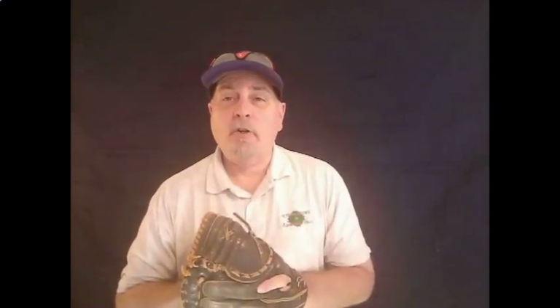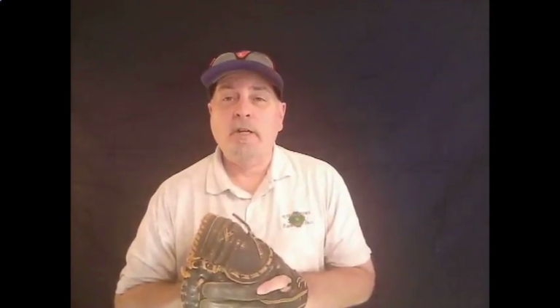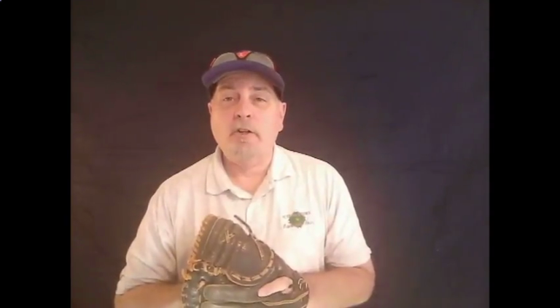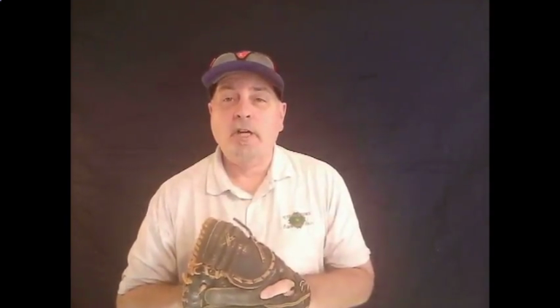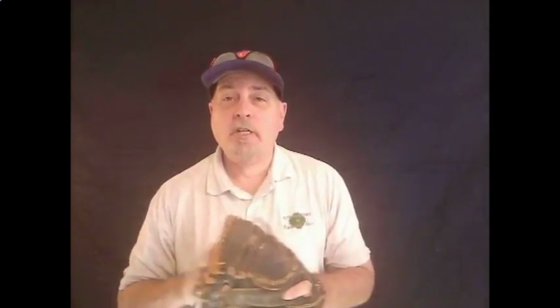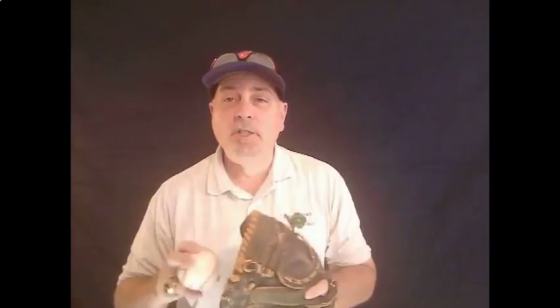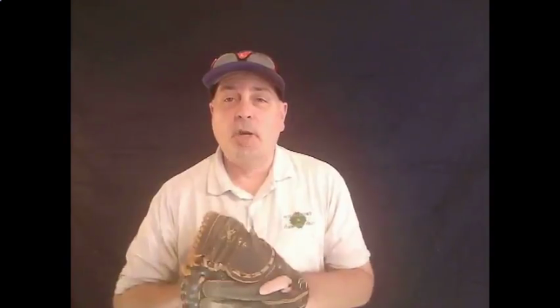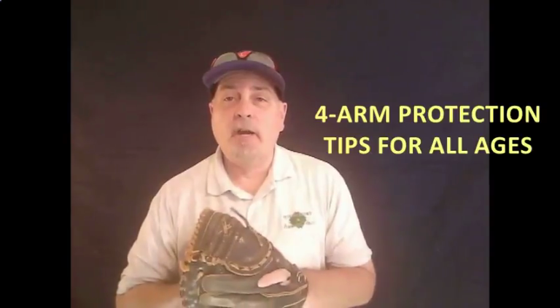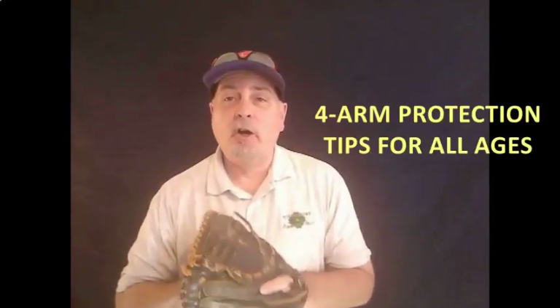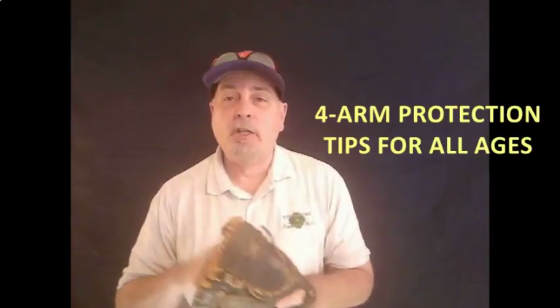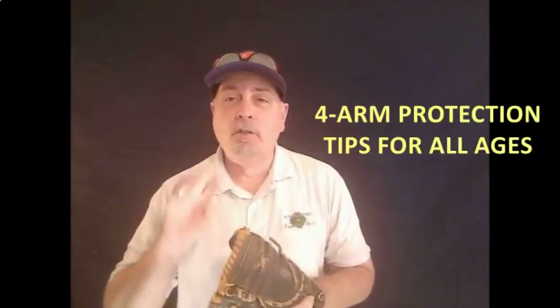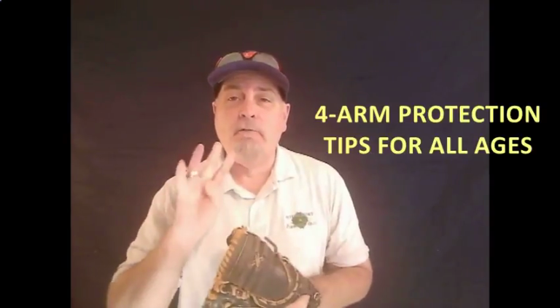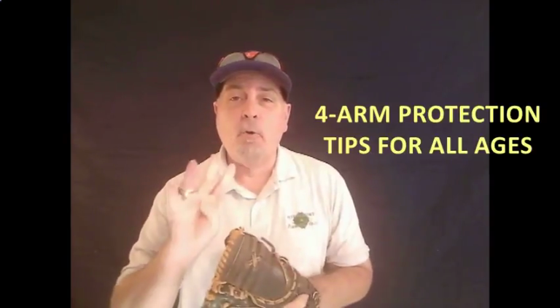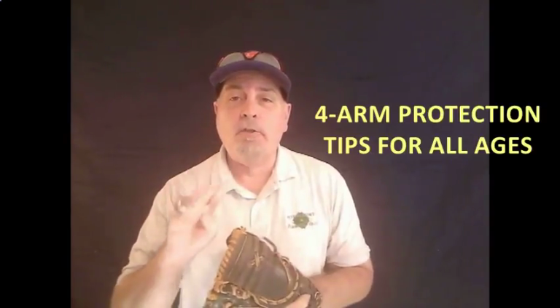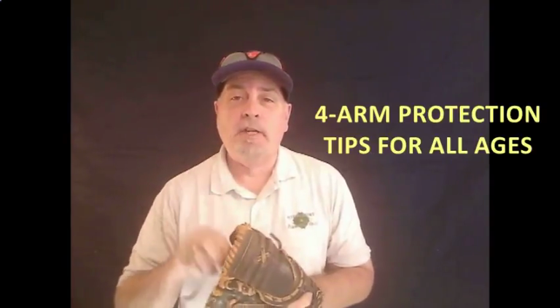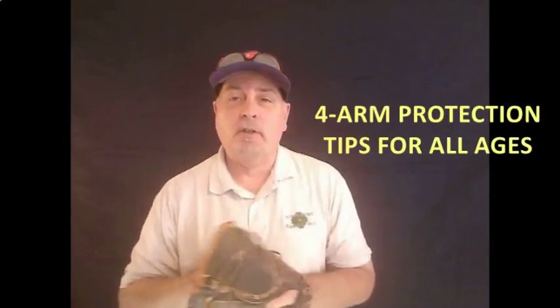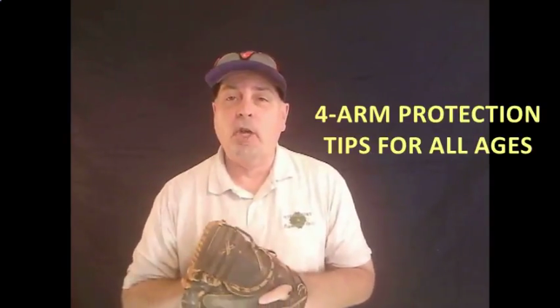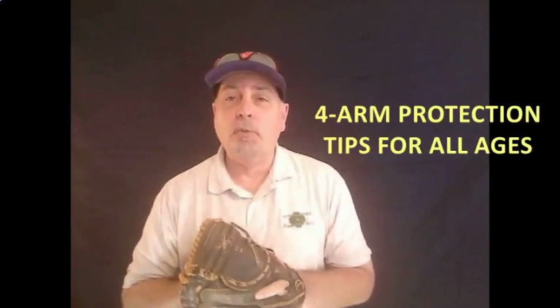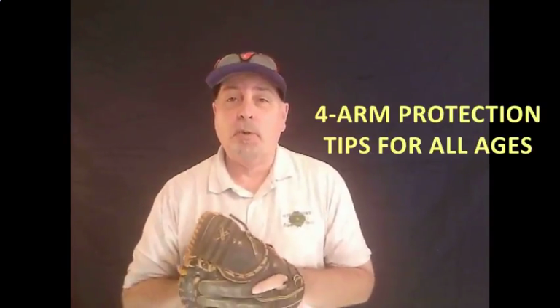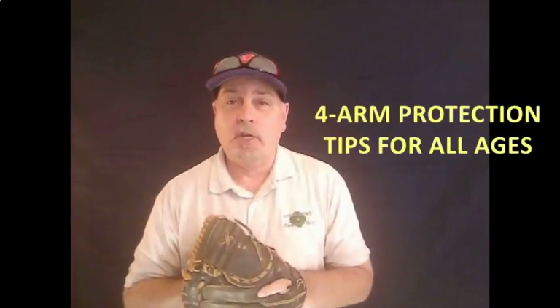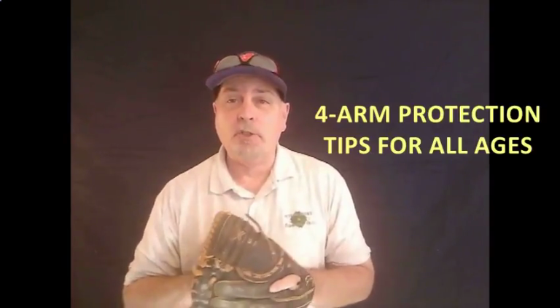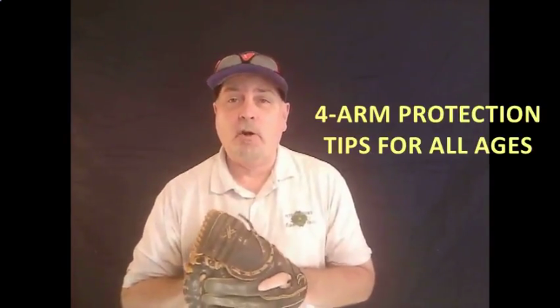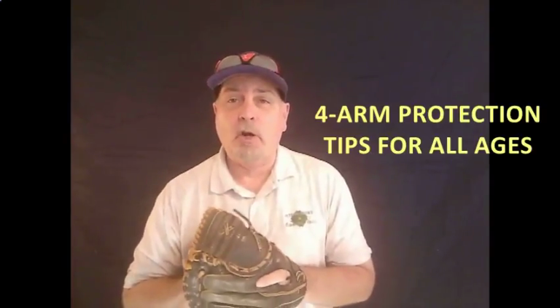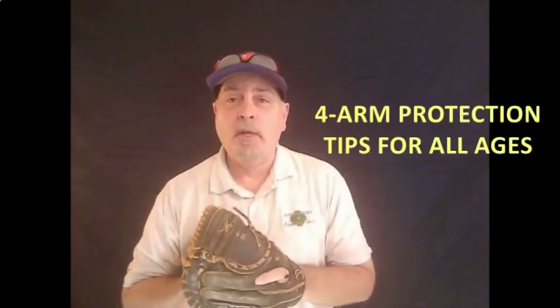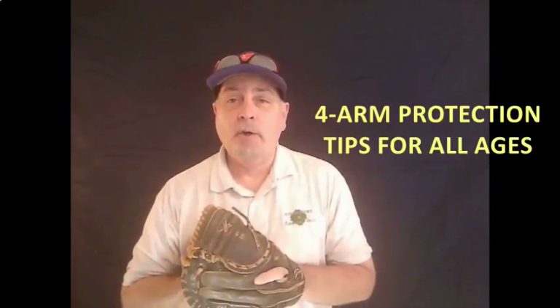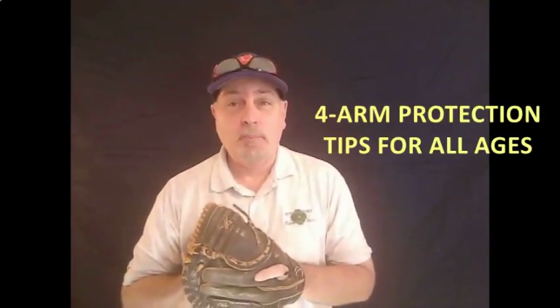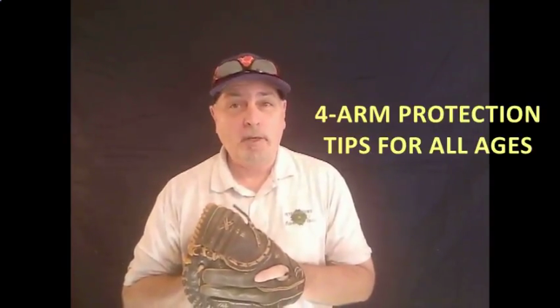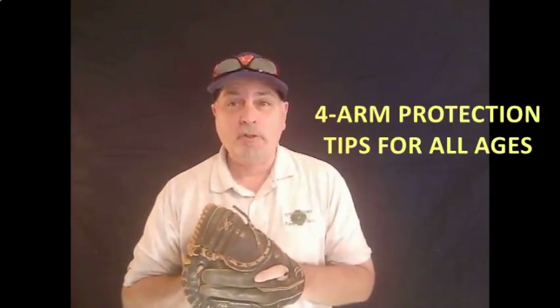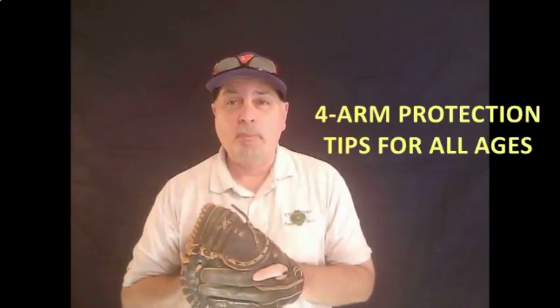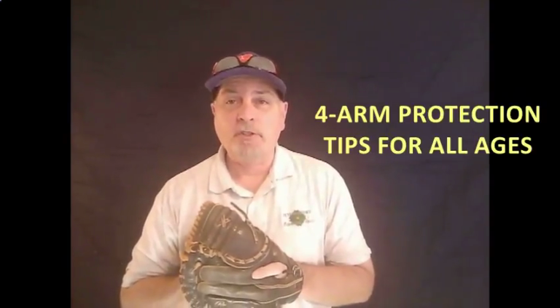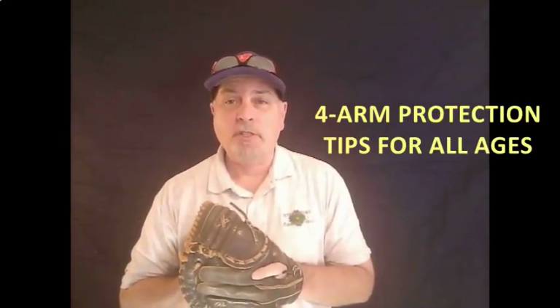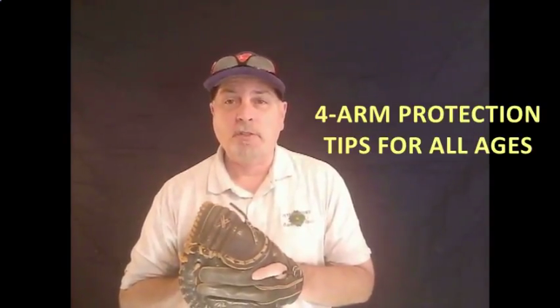Thanks for the great introduction. Let's jump right on into the four things that are going to help you protect your arm, your player's arm, this season.